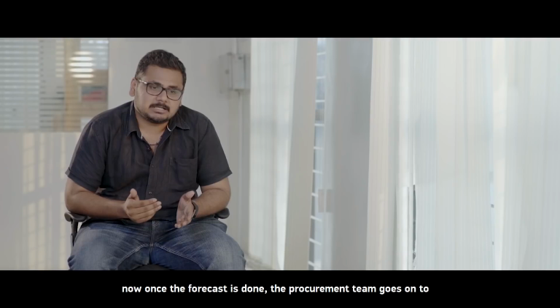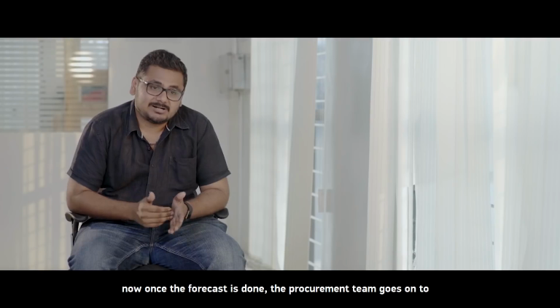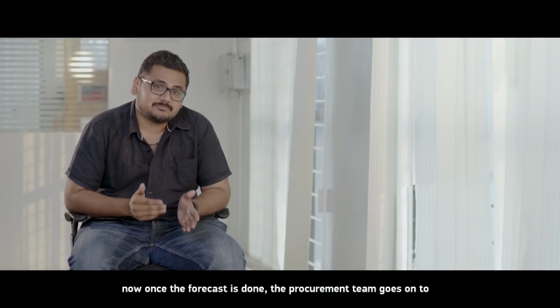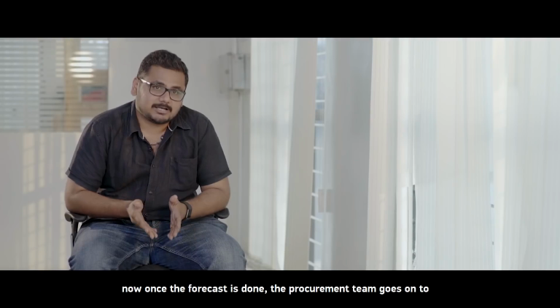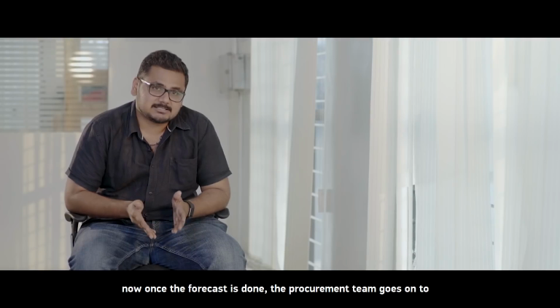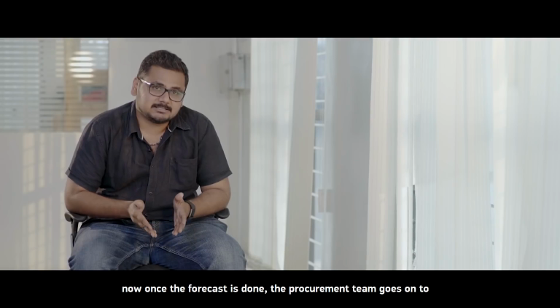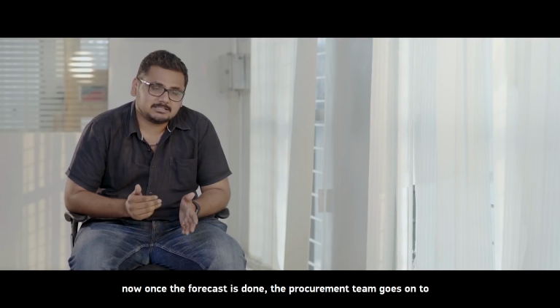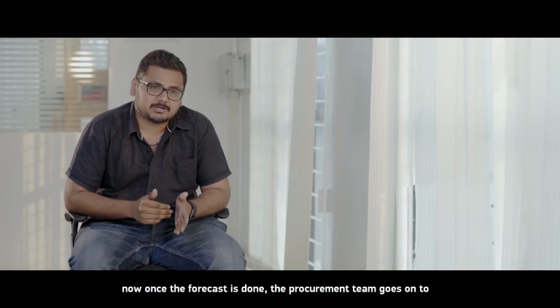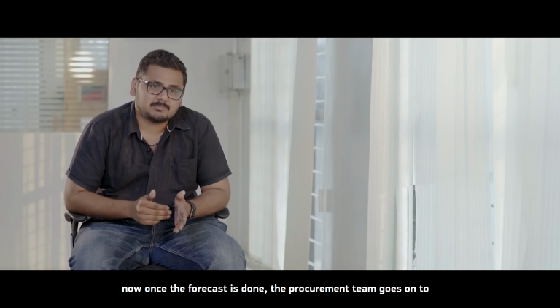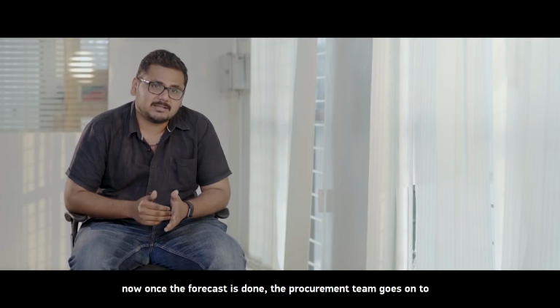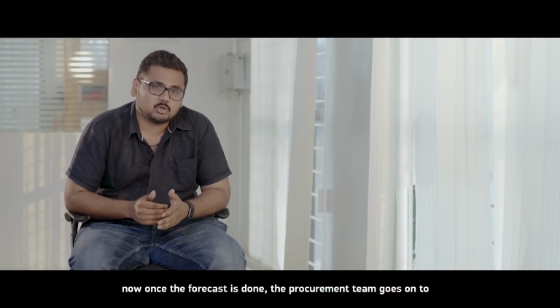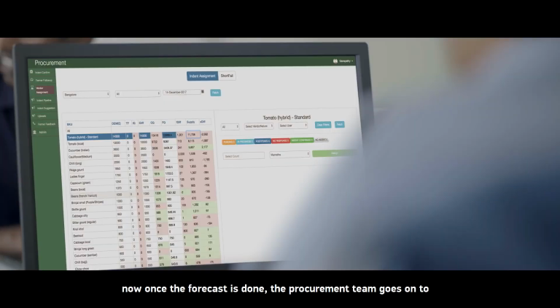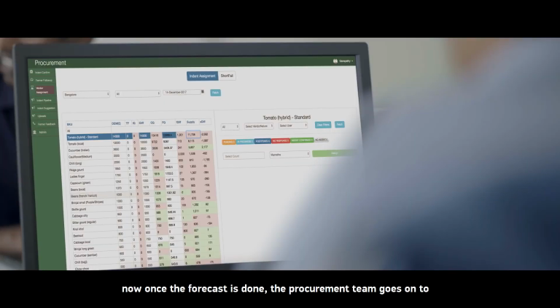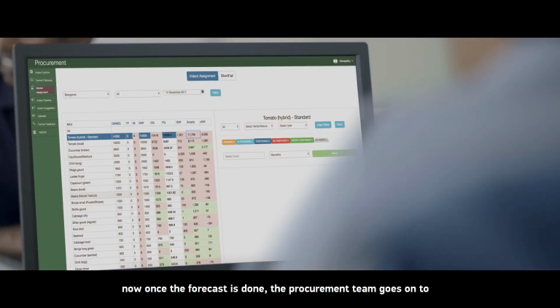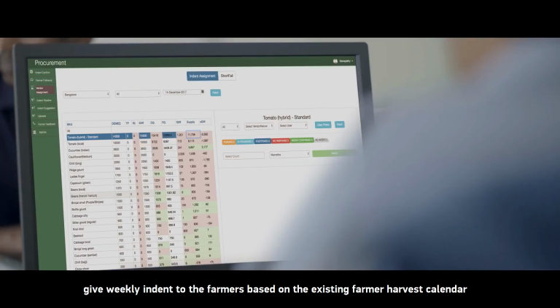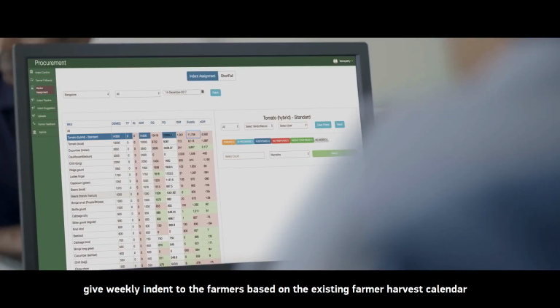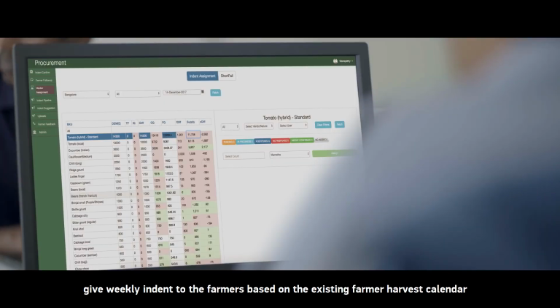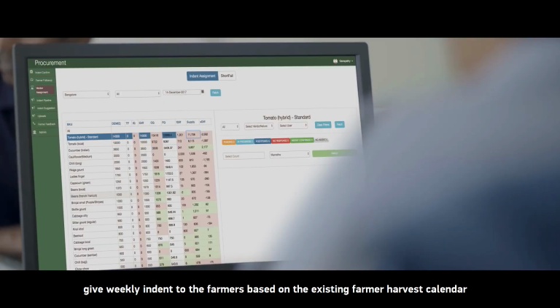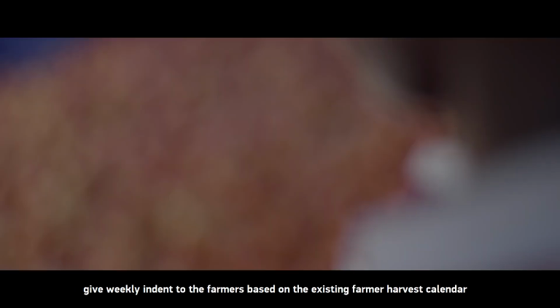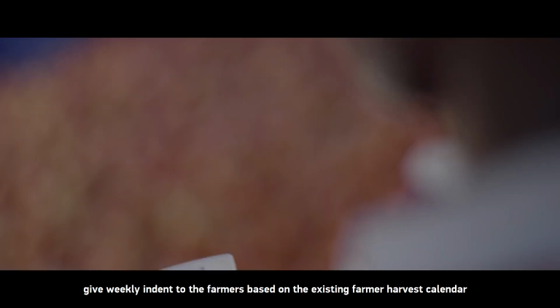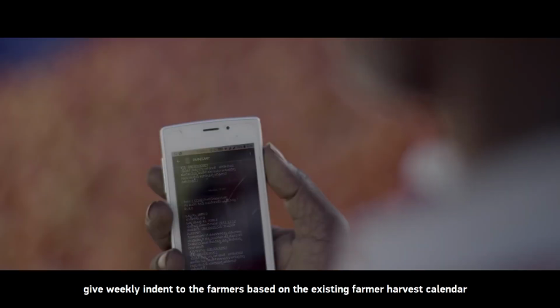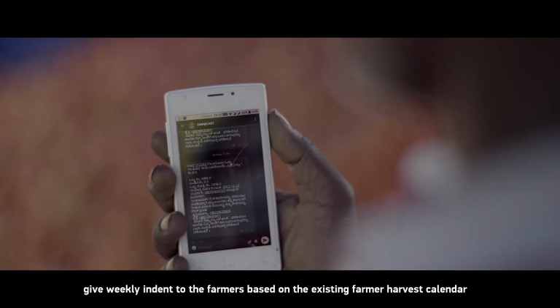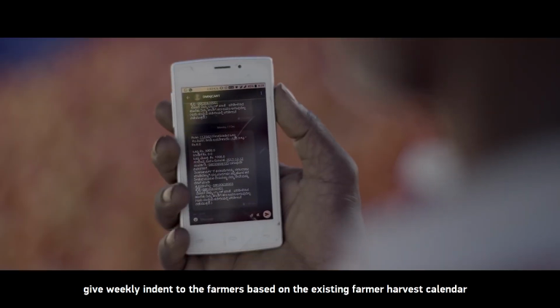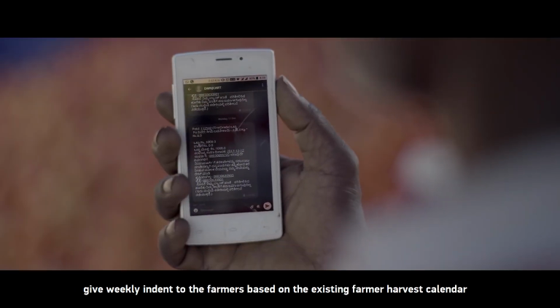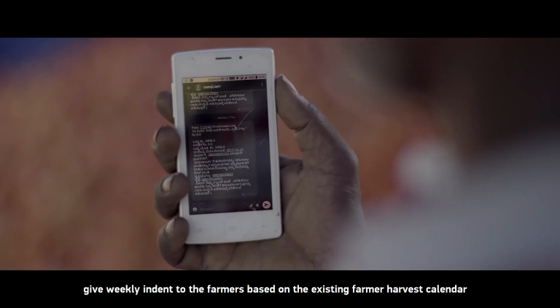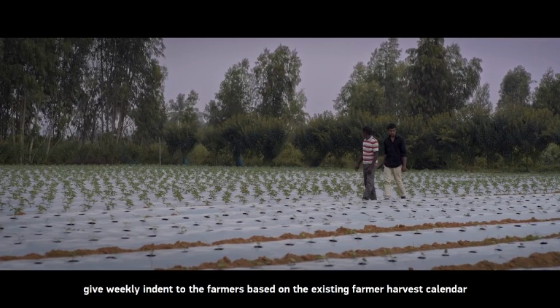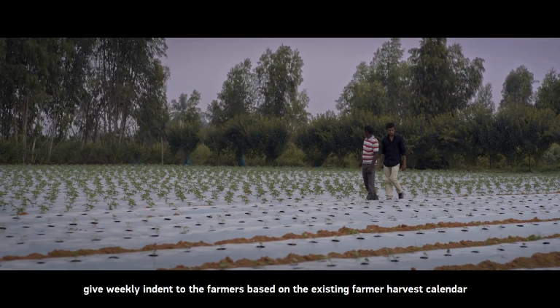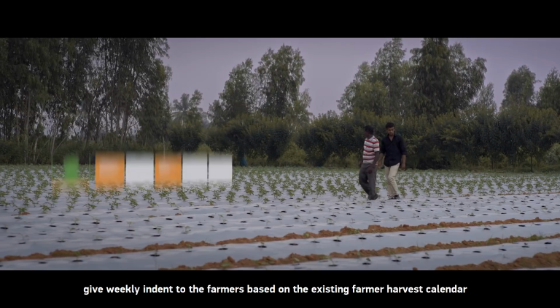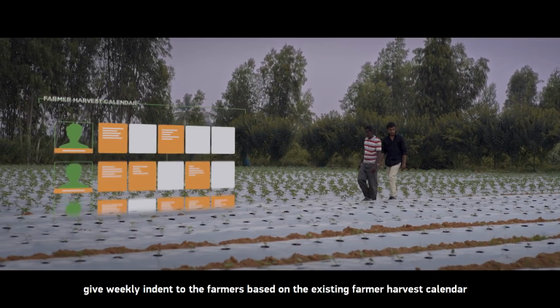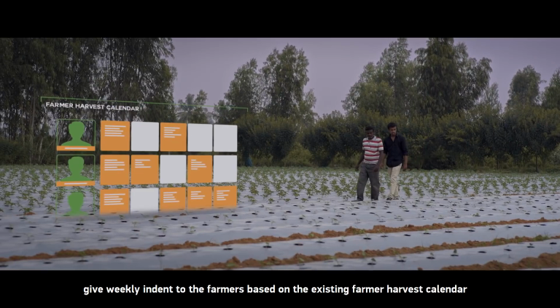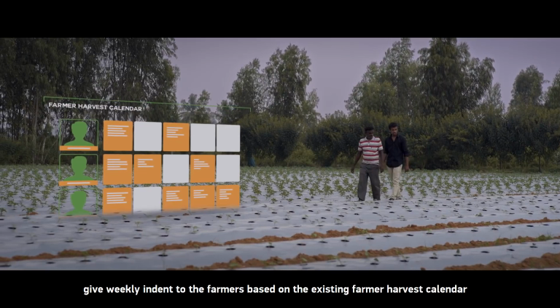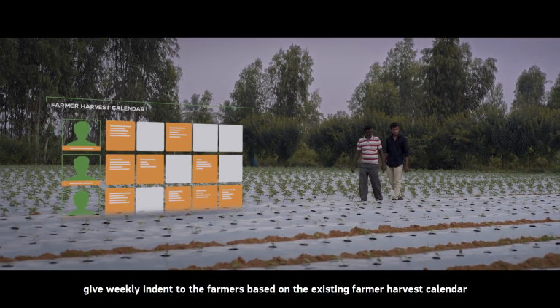Once the forecast is done, the procurement team goes on to give weekly indent to the farmers based on the existing farmer harvest calendar.